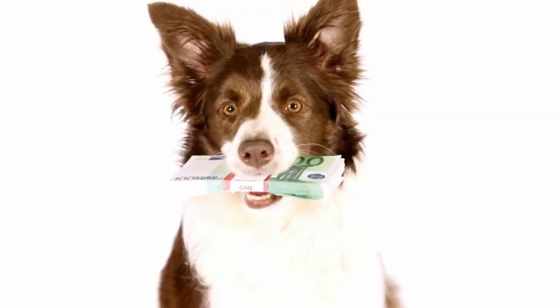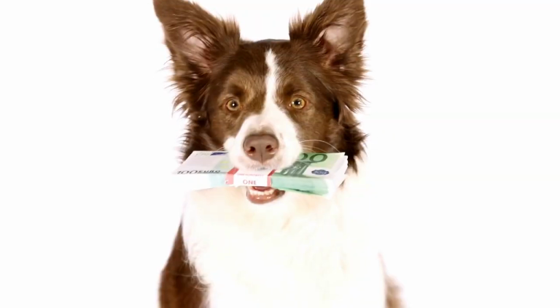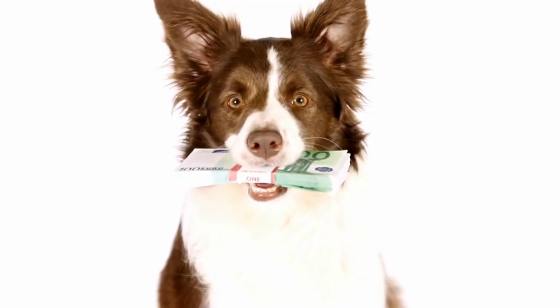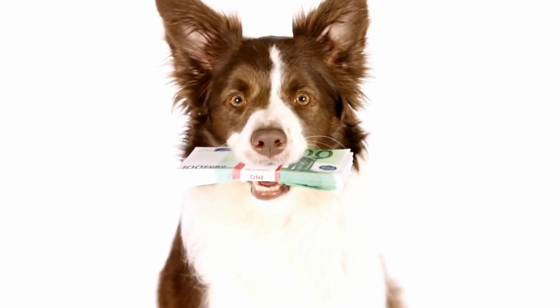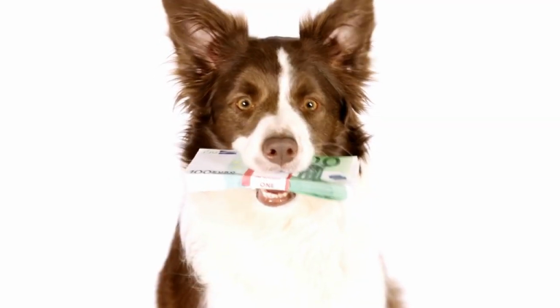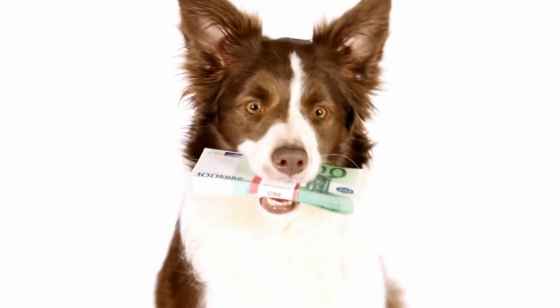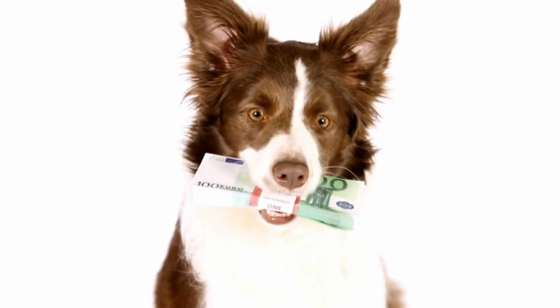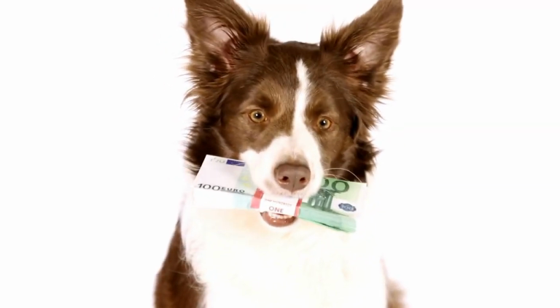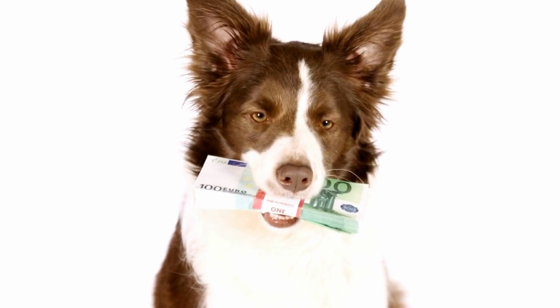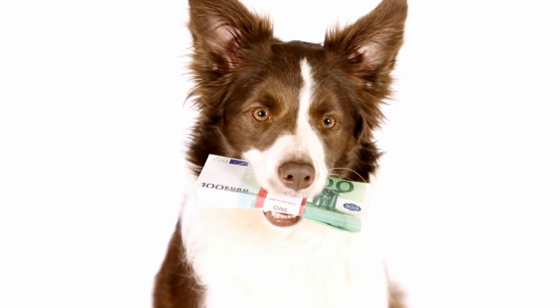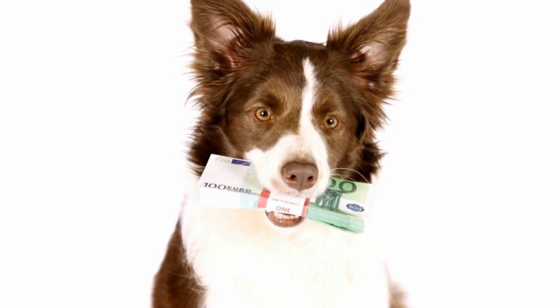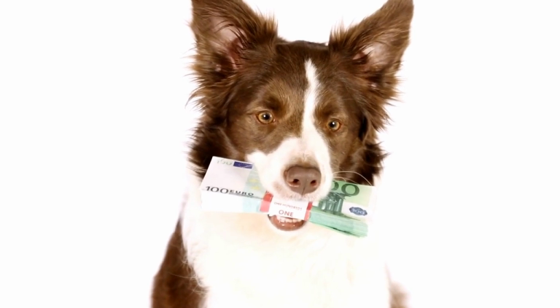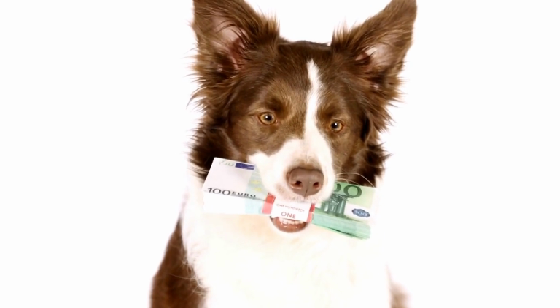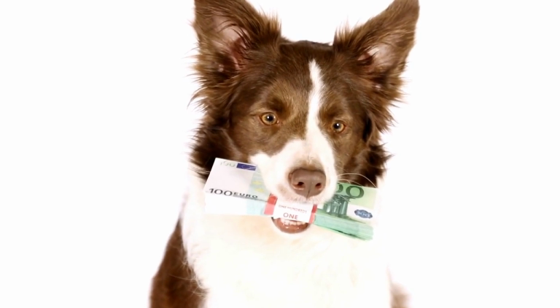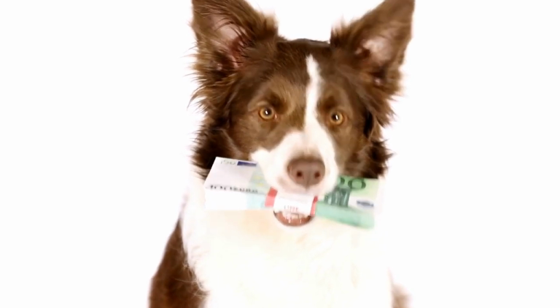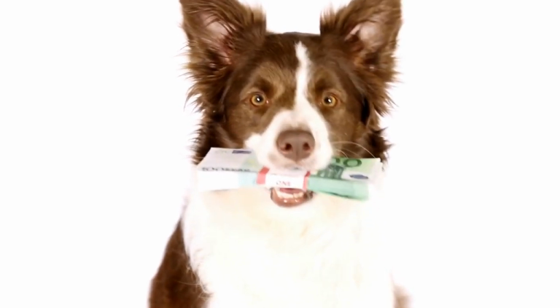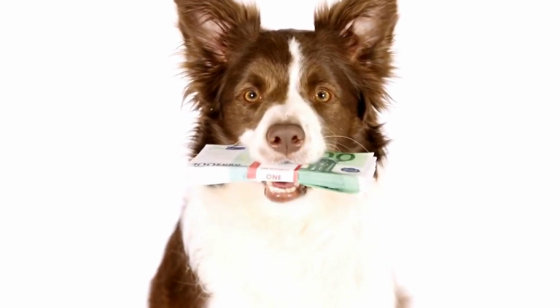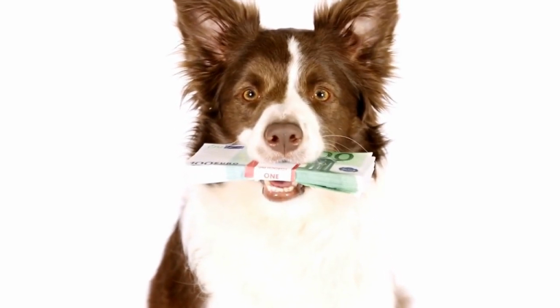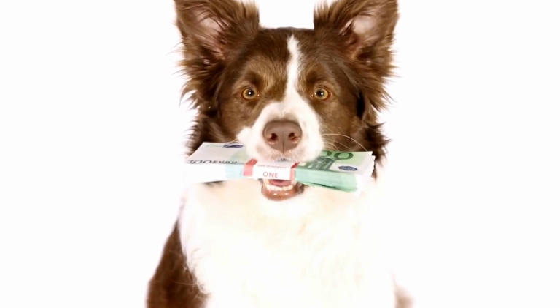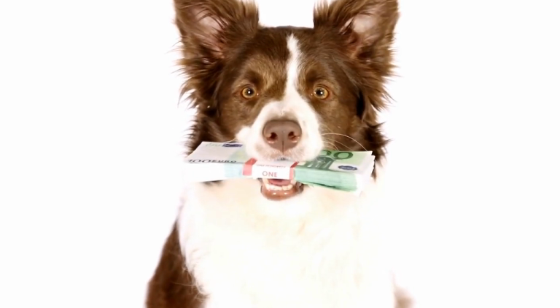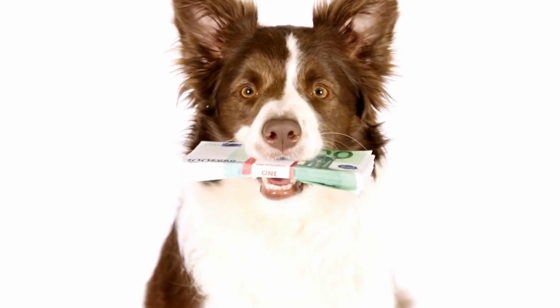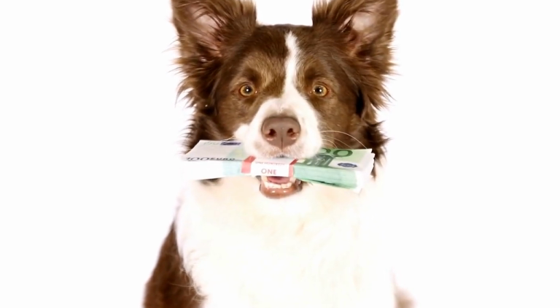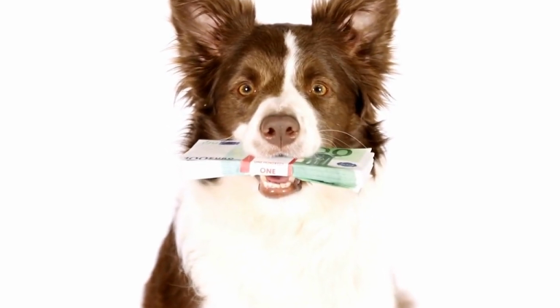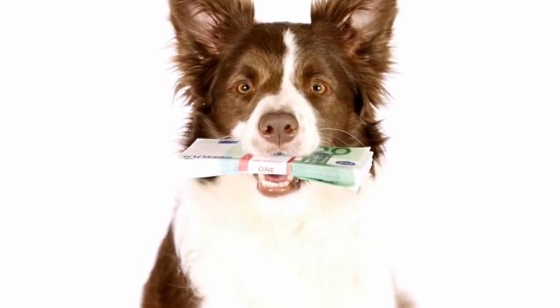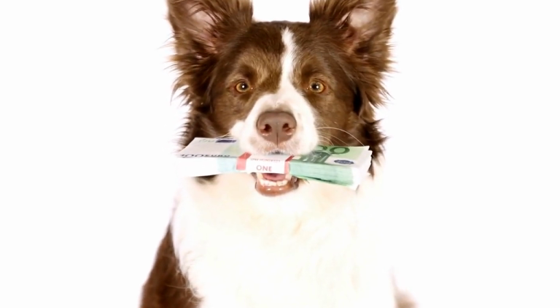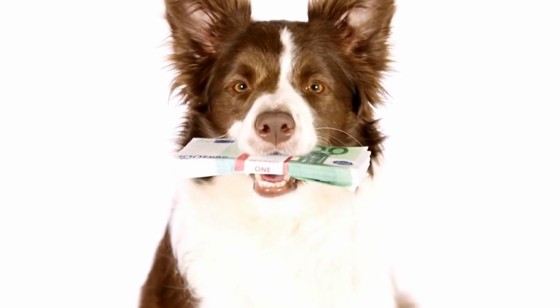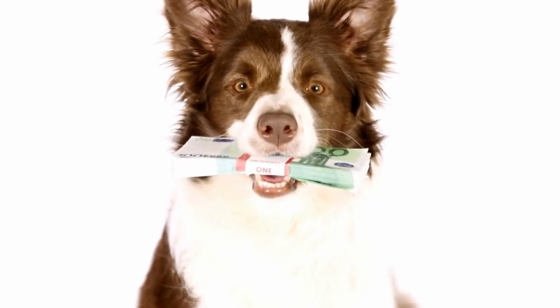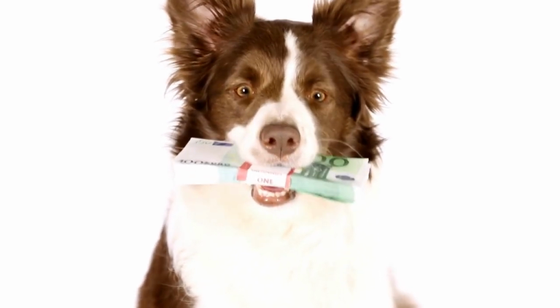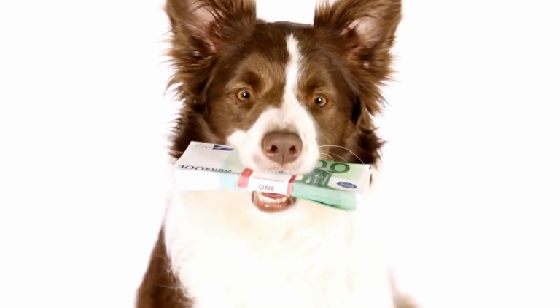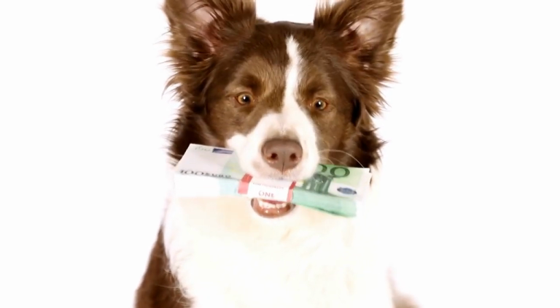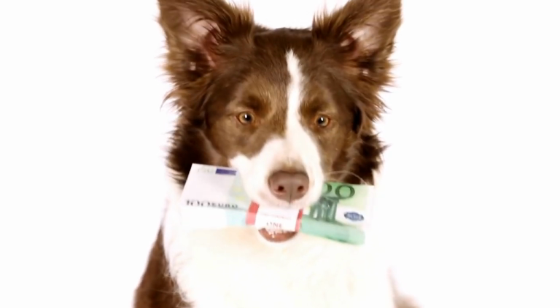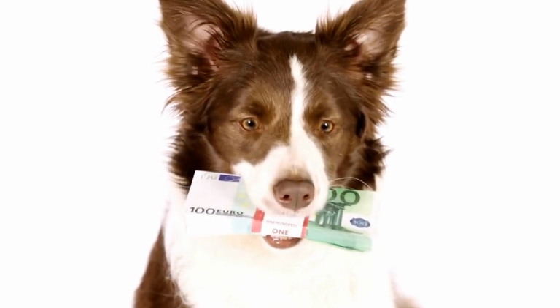Additionally, the smooth collie's coat is less prone to matting and tangling, making it easier to manage overall, and making it a more suitable option for those with allergies or individuals who prefer a cleaner living environment.